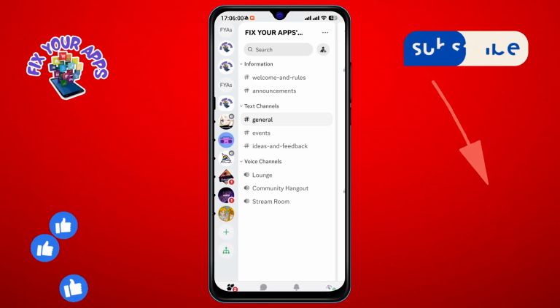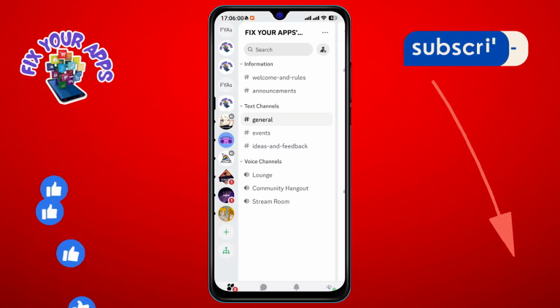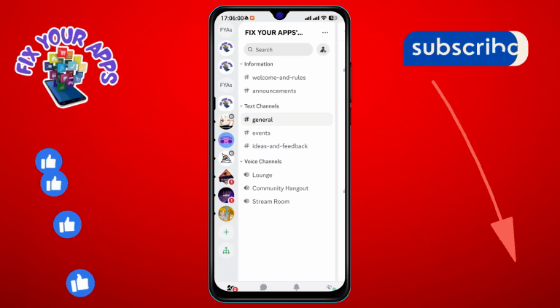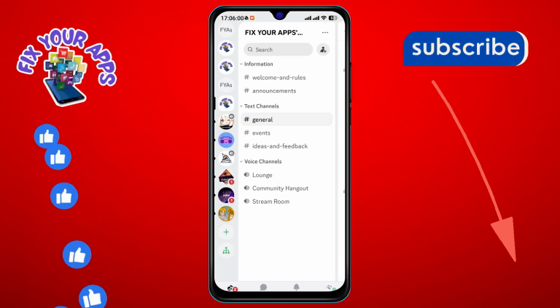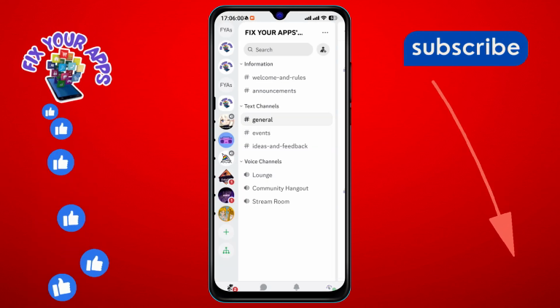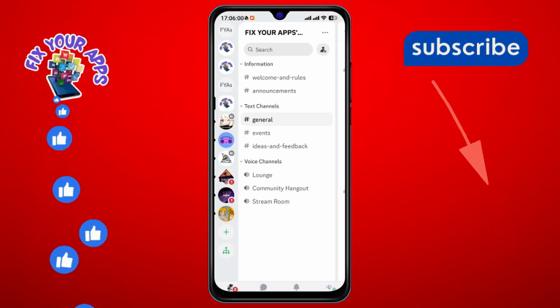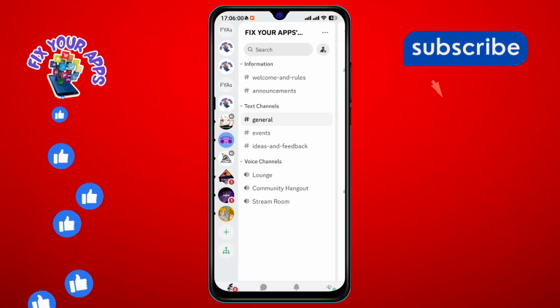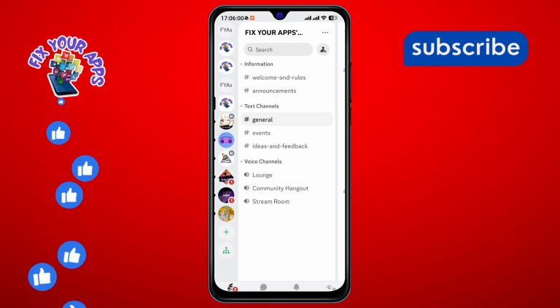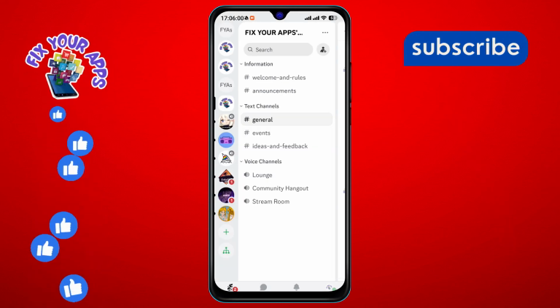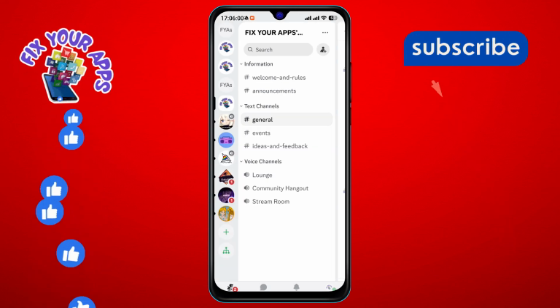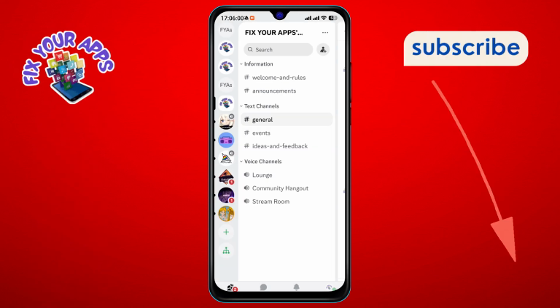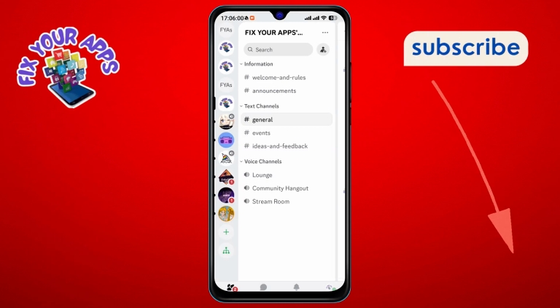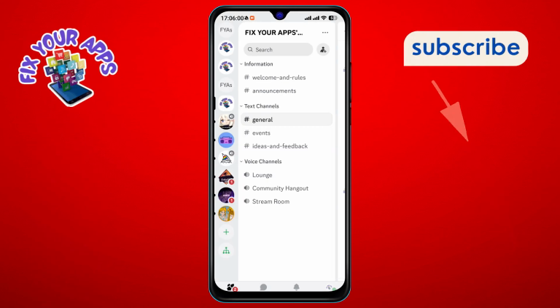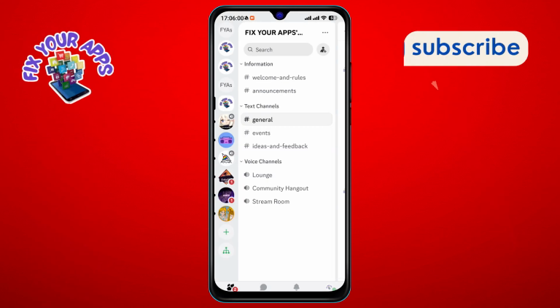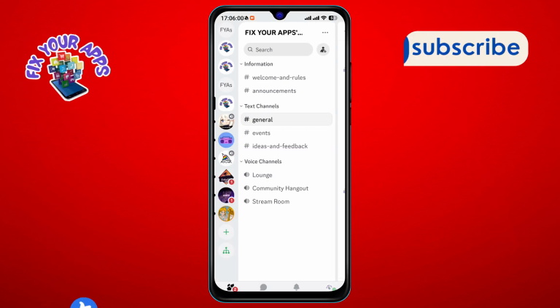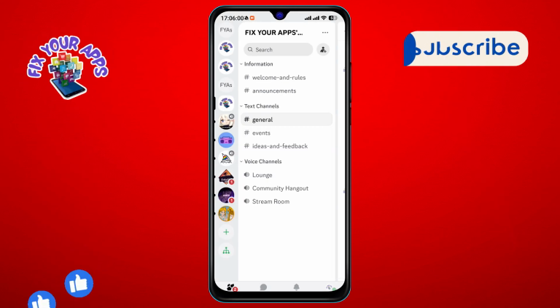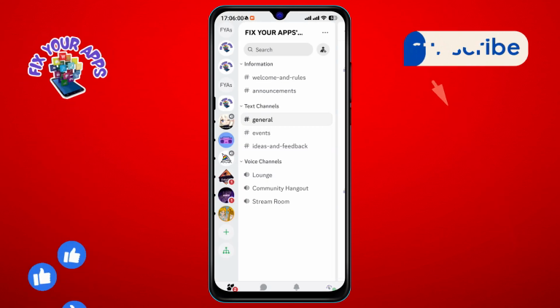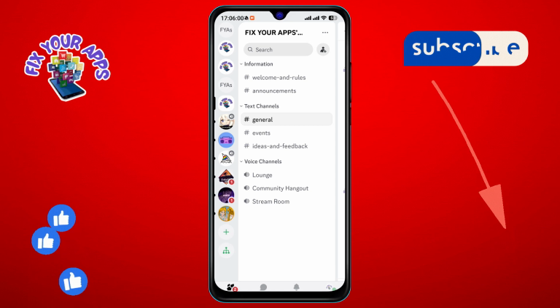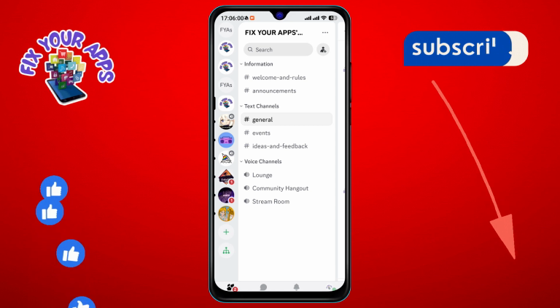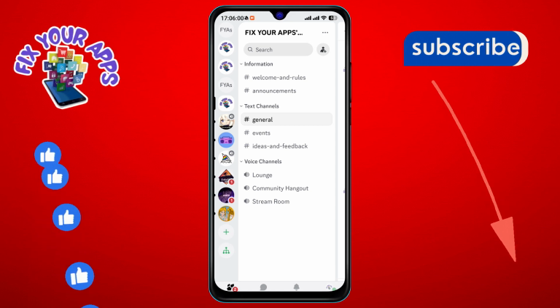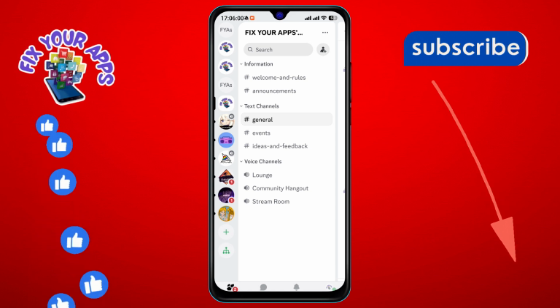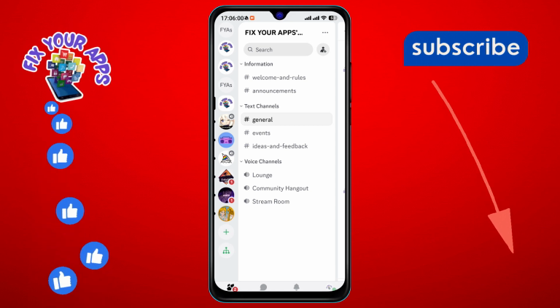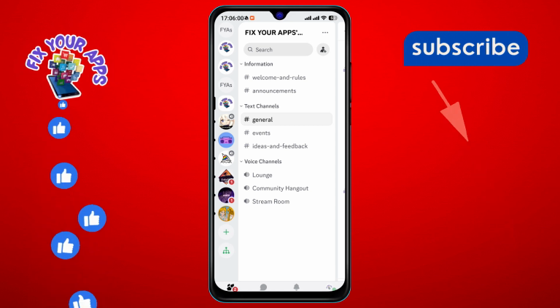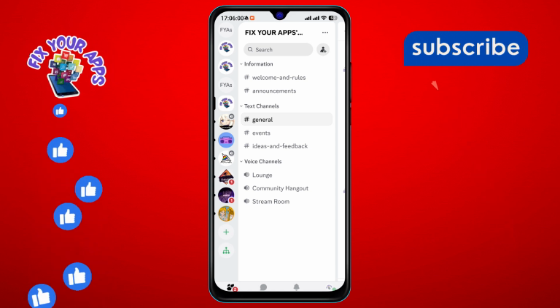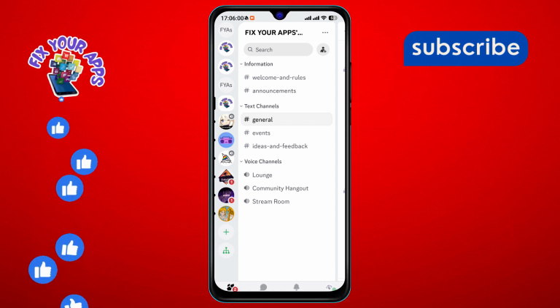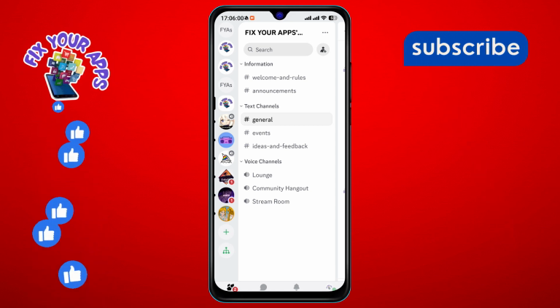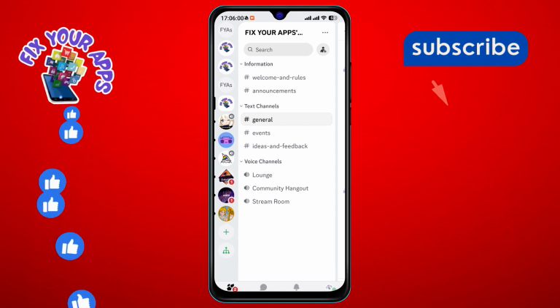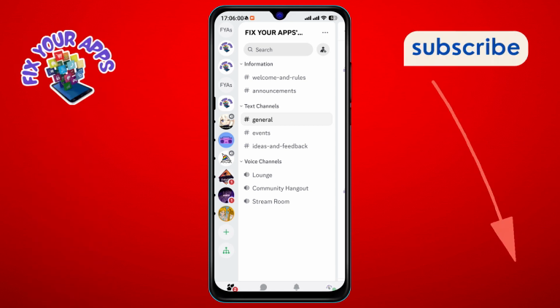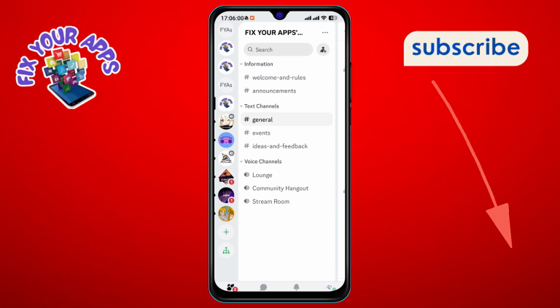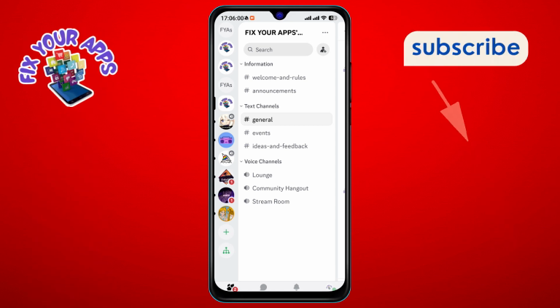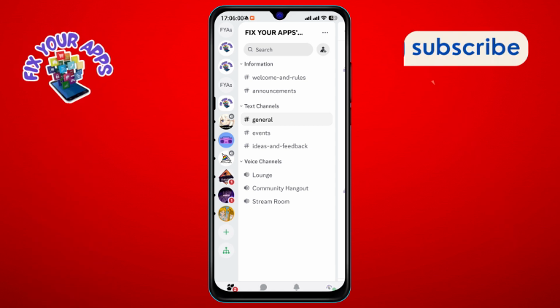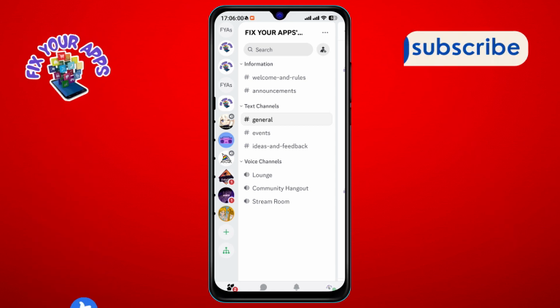Step 3. Now, scroll through your servers and tap on the one where you want to write a message.